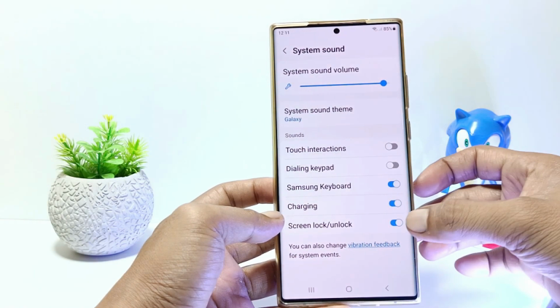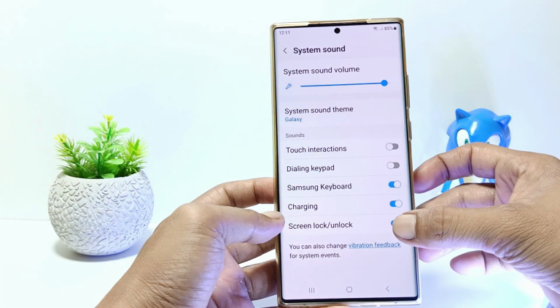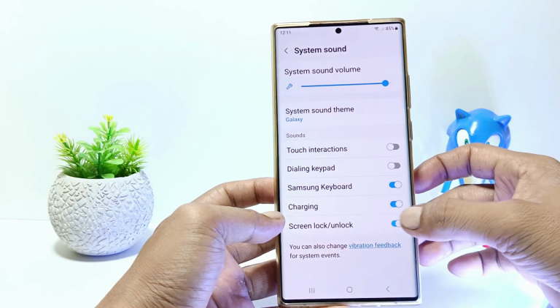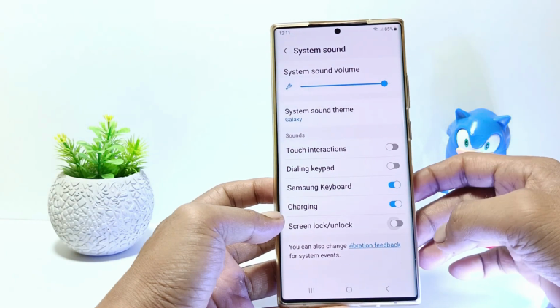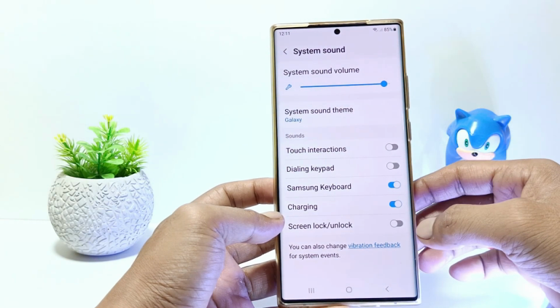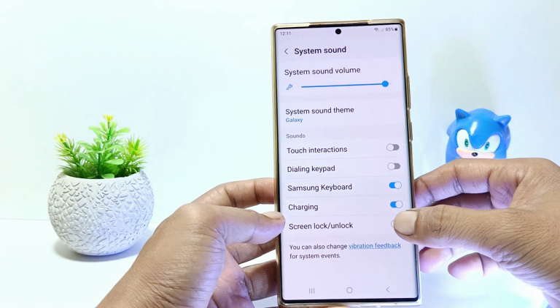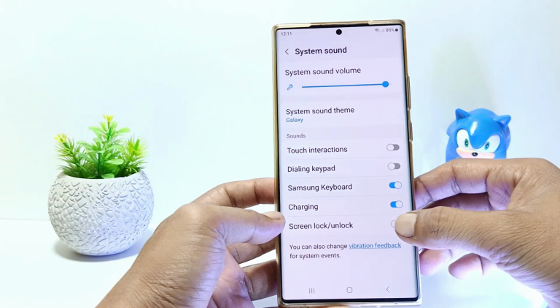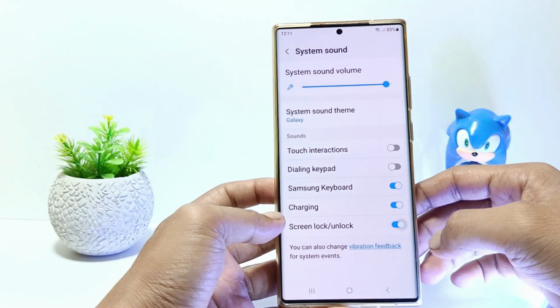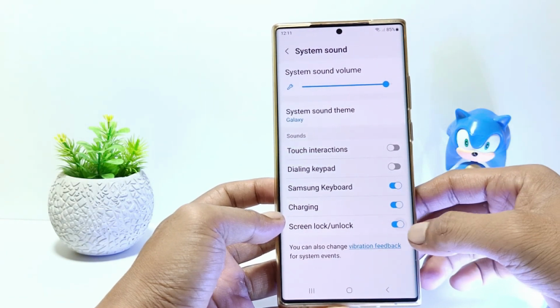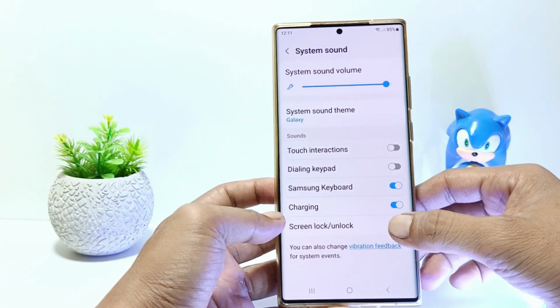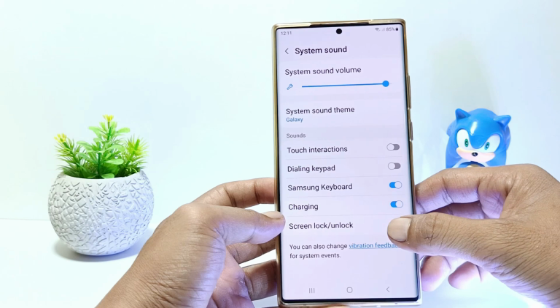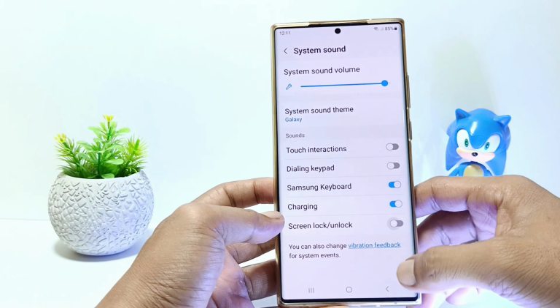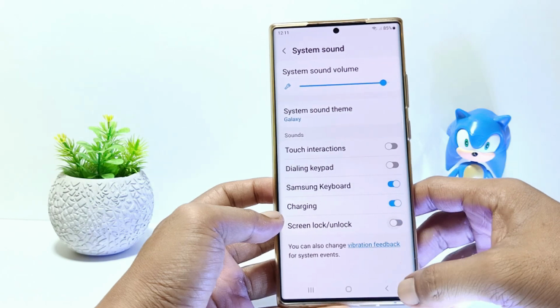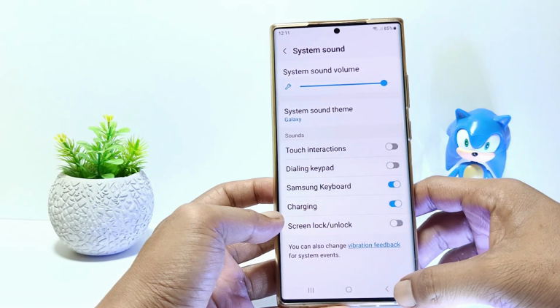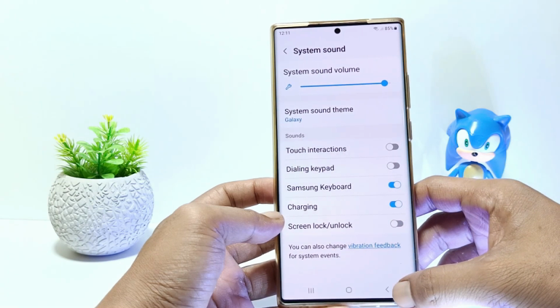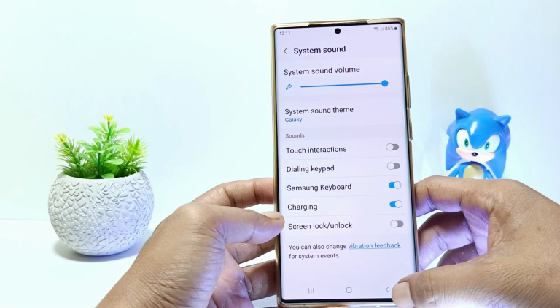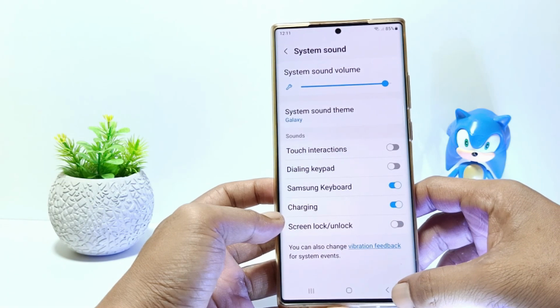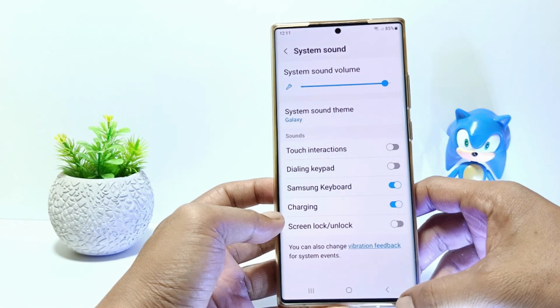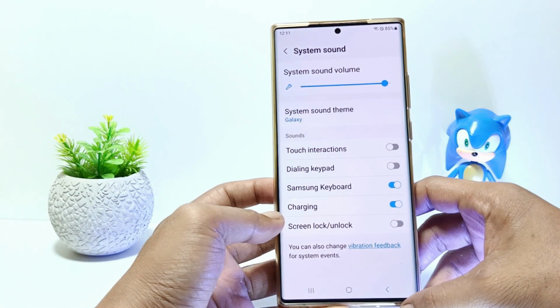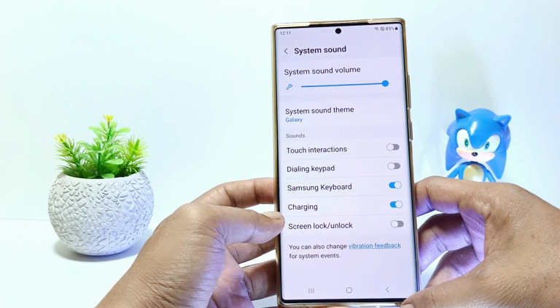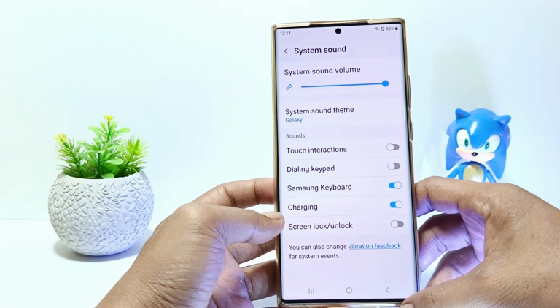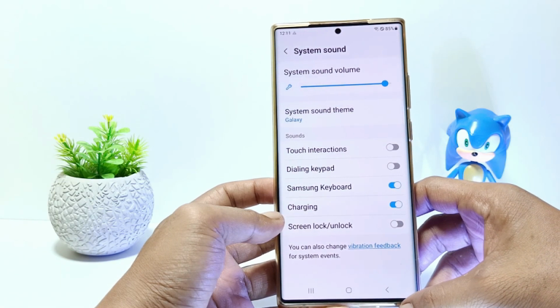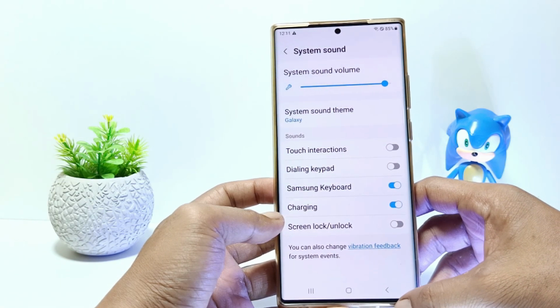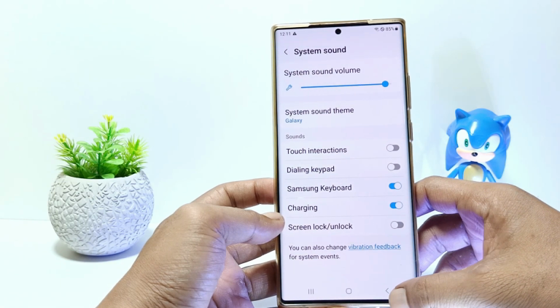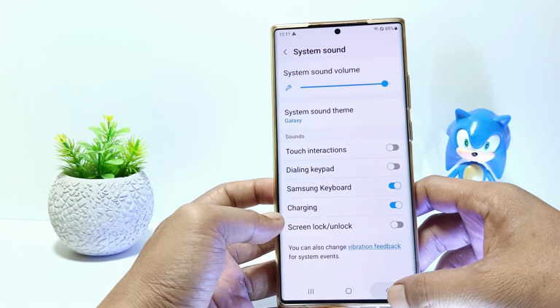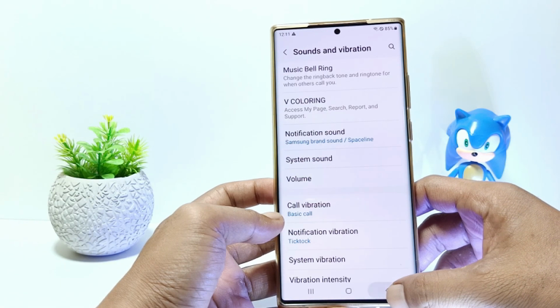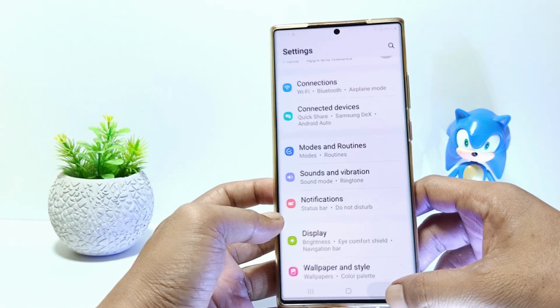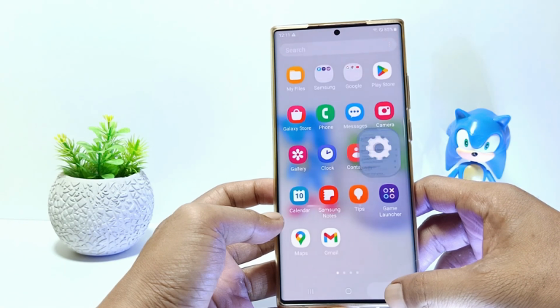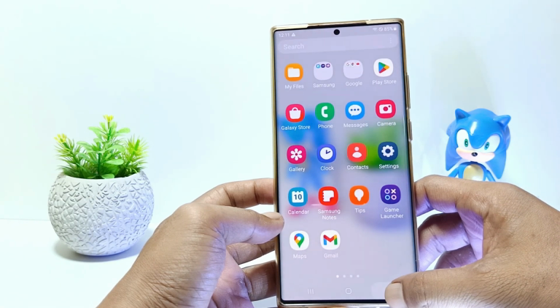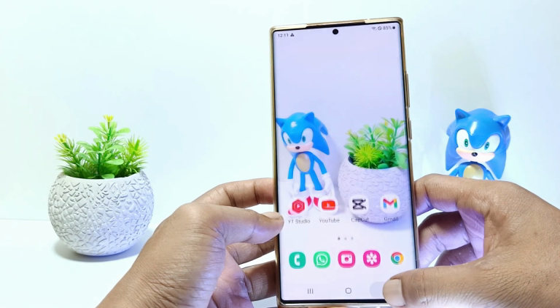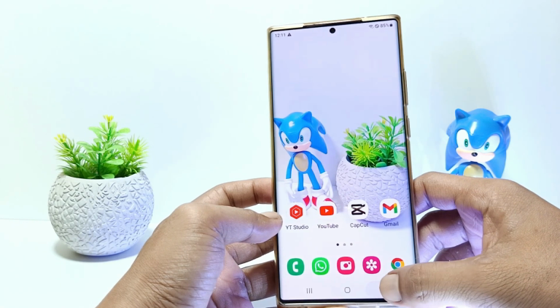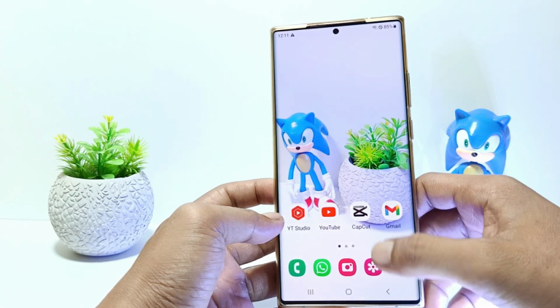And yeah, now you have successfully turned off the lock screen sound on the Samsung S23.